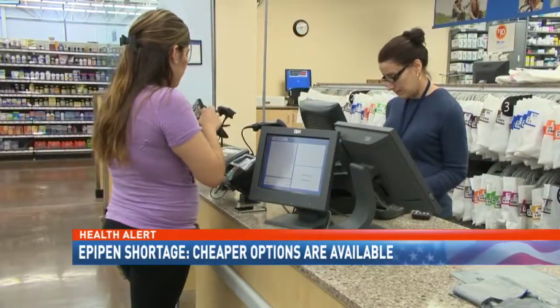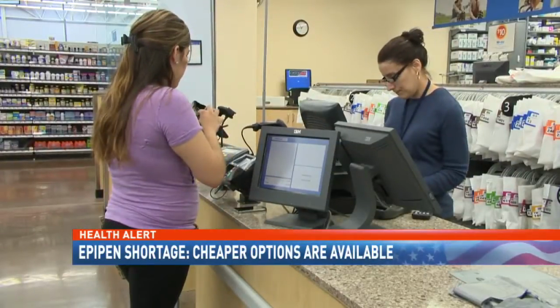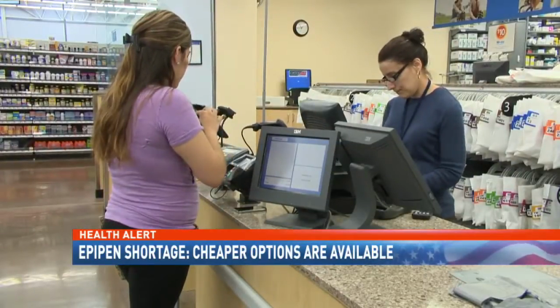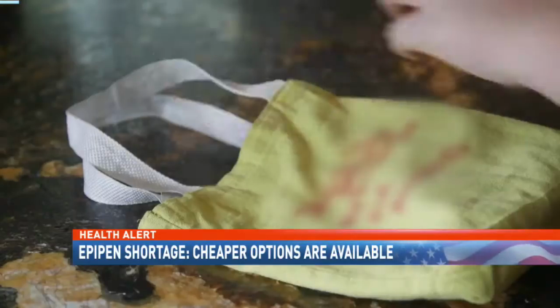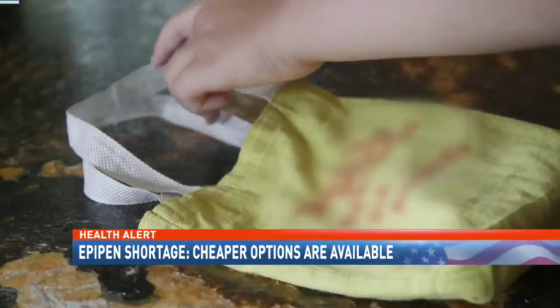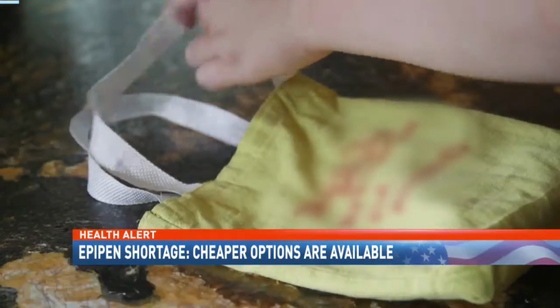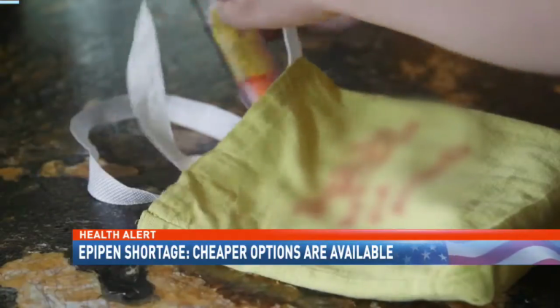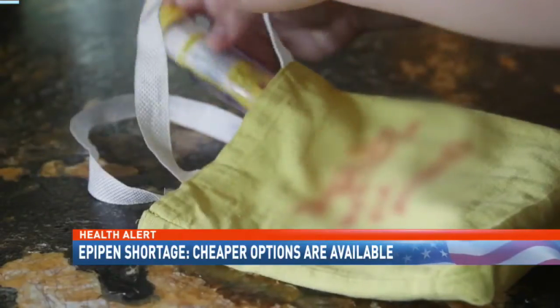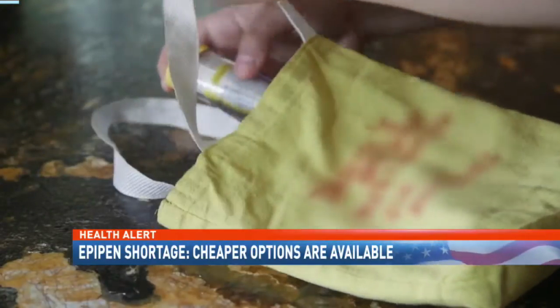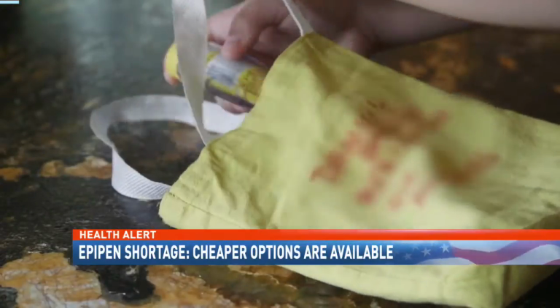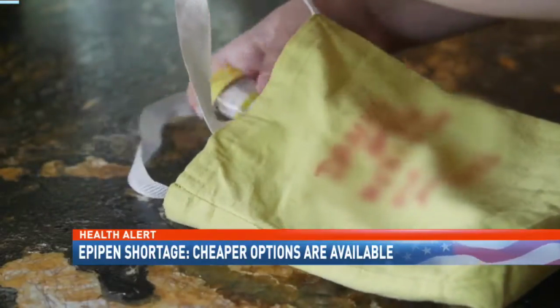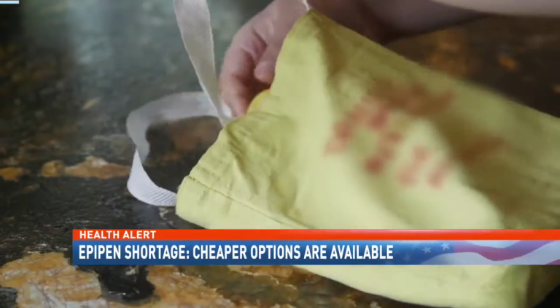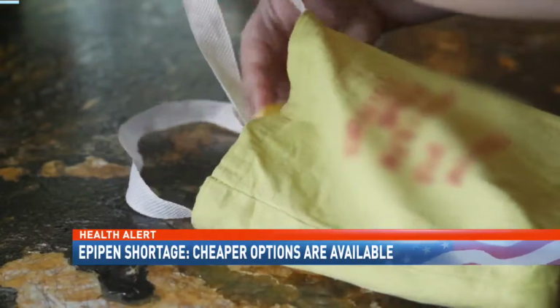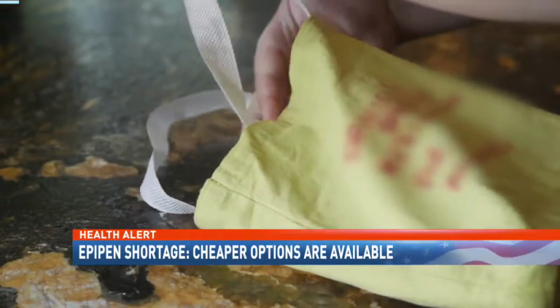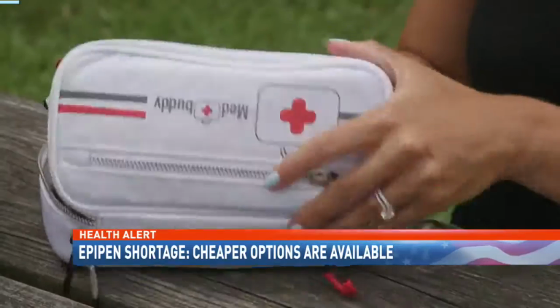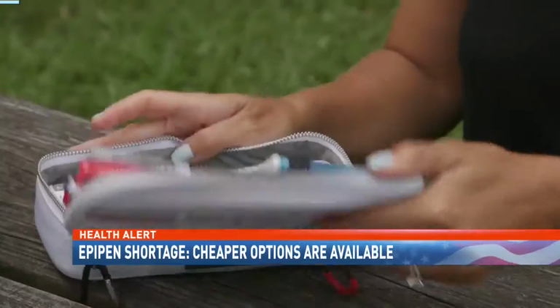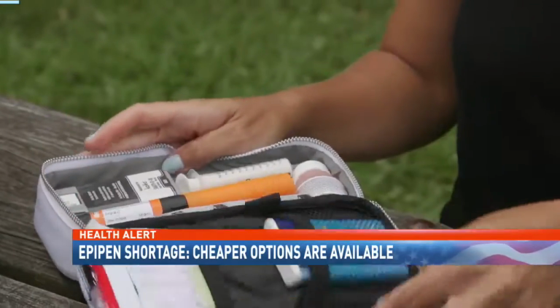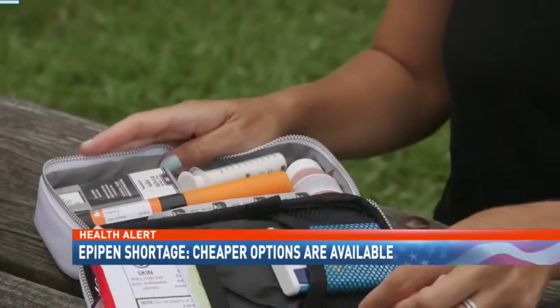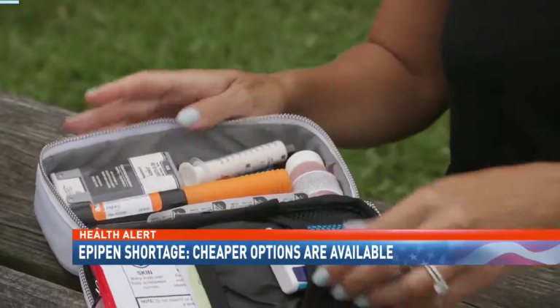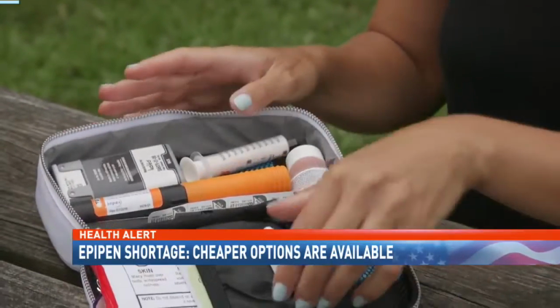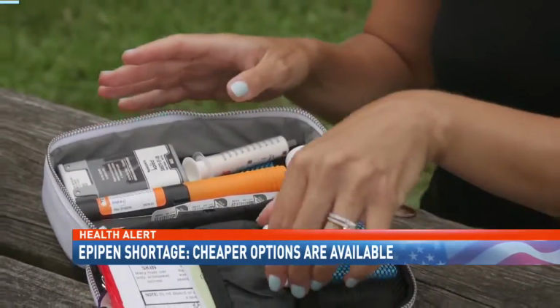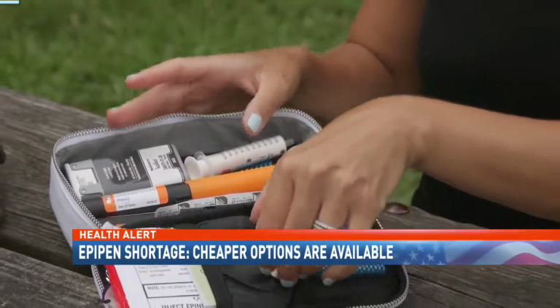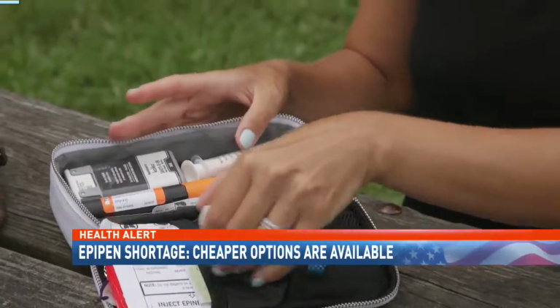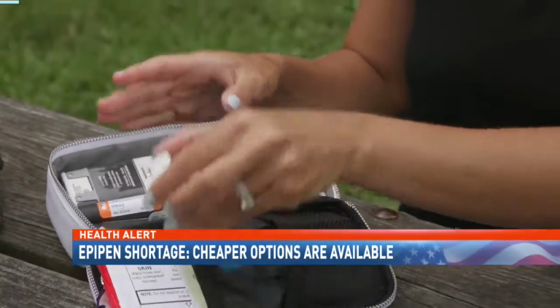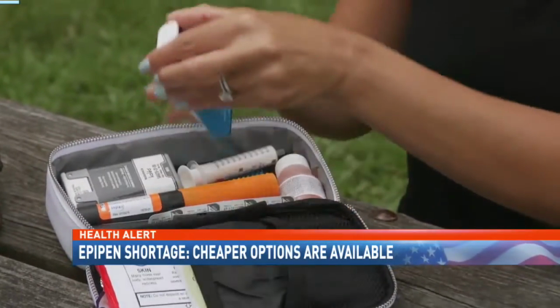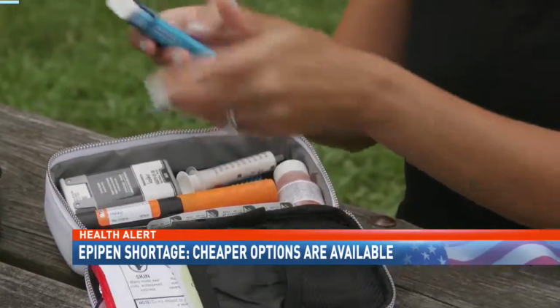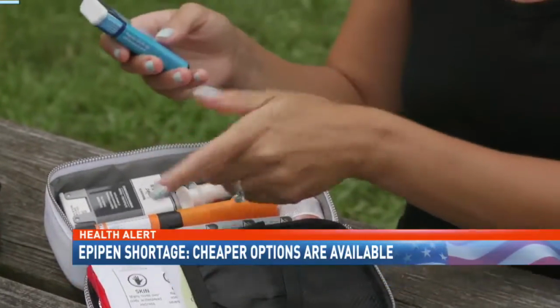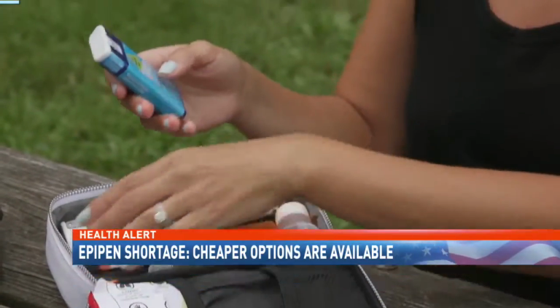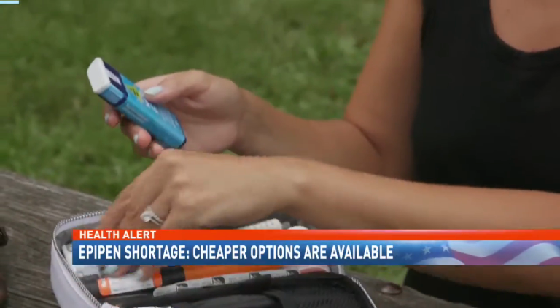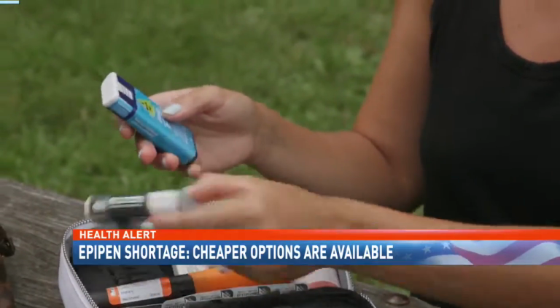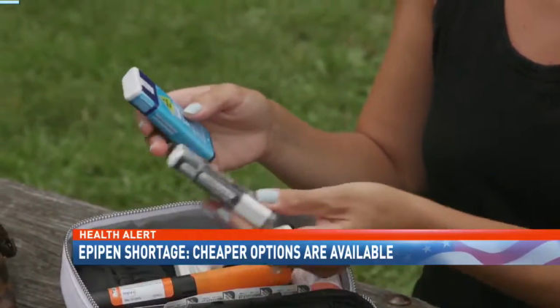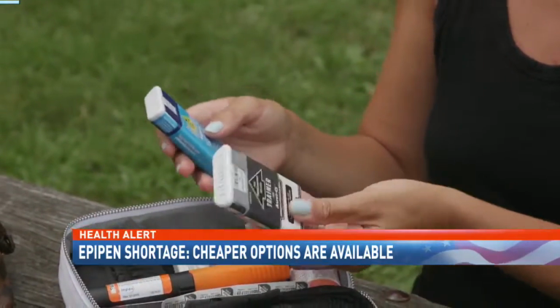Any epinephrine injector could save your life in an emergency. You need it, and you need several of them. Jamie McGriff, NBC15 News.